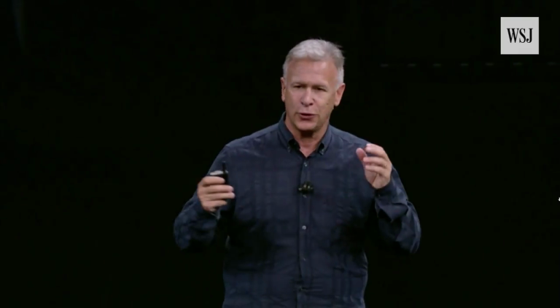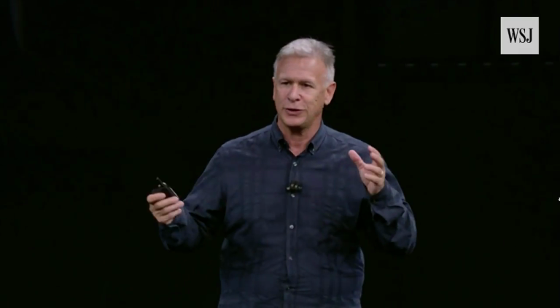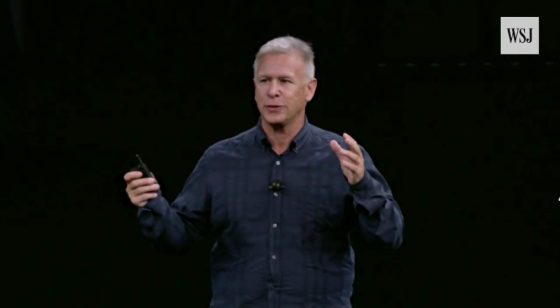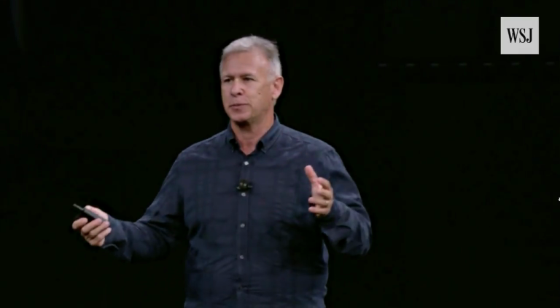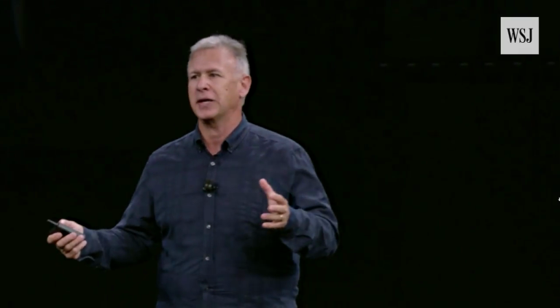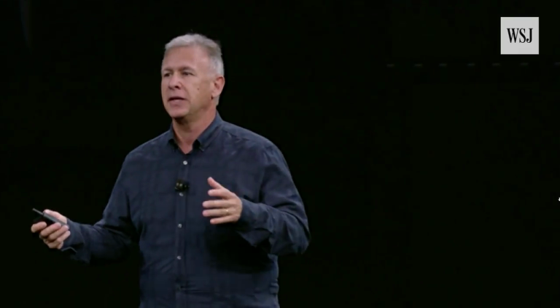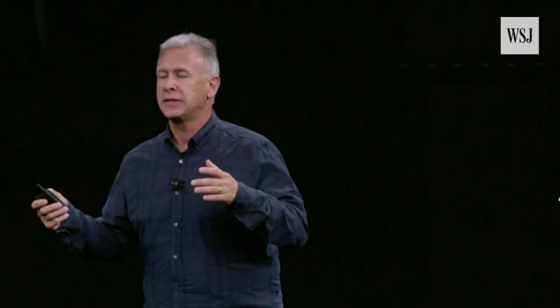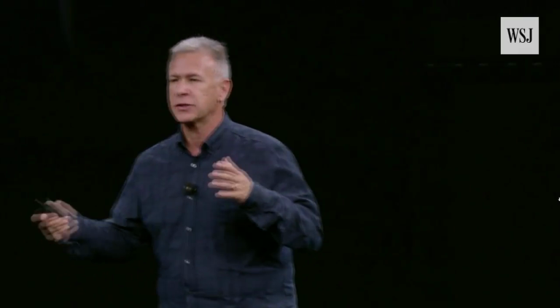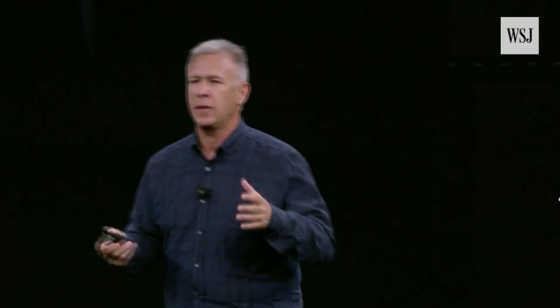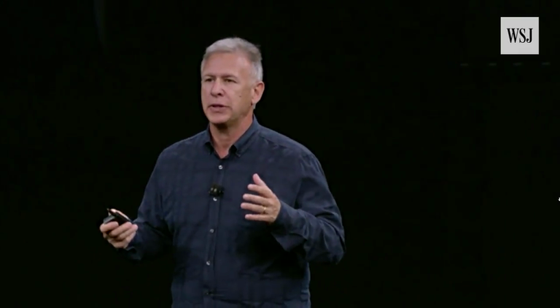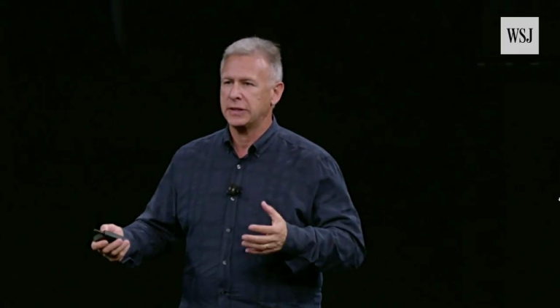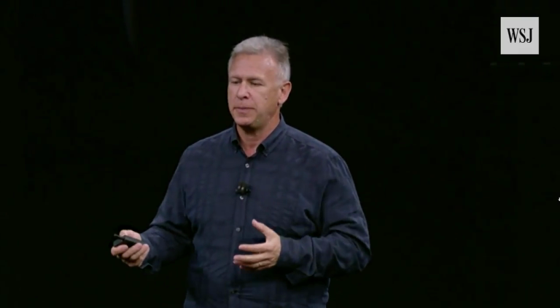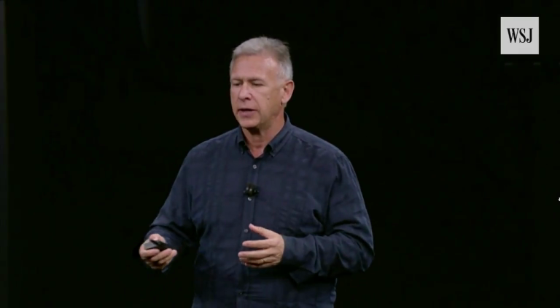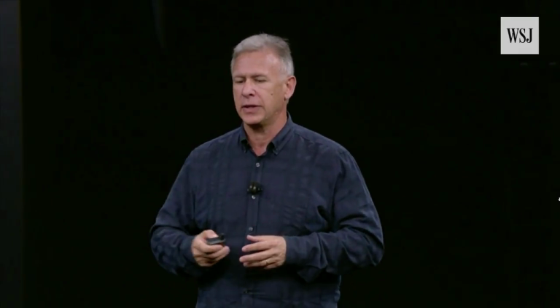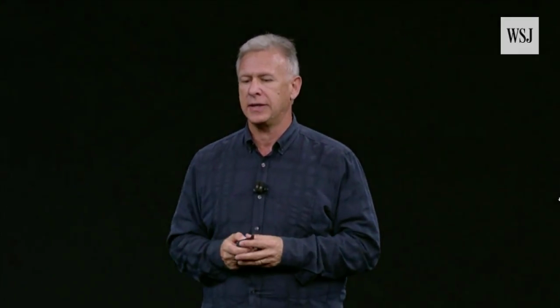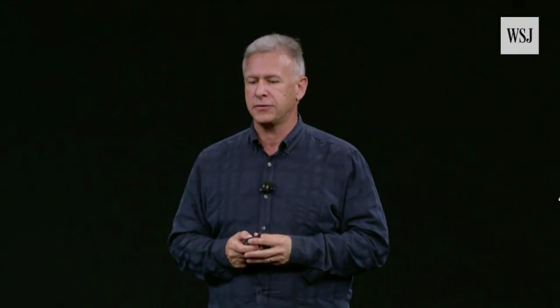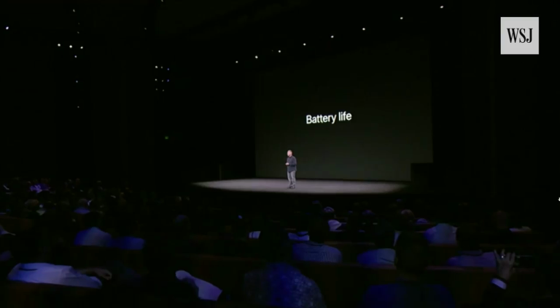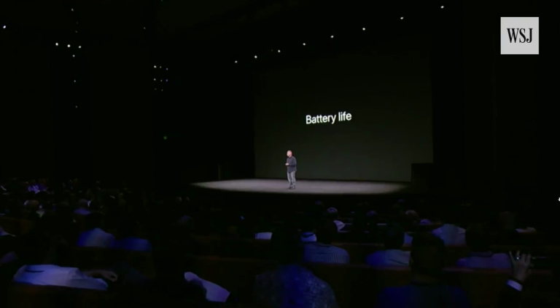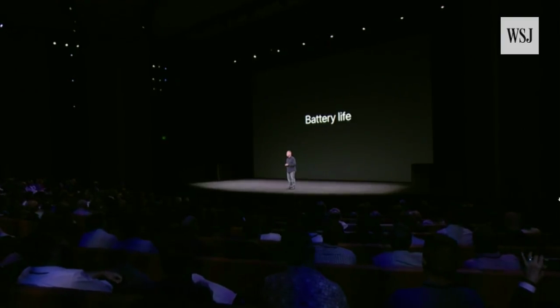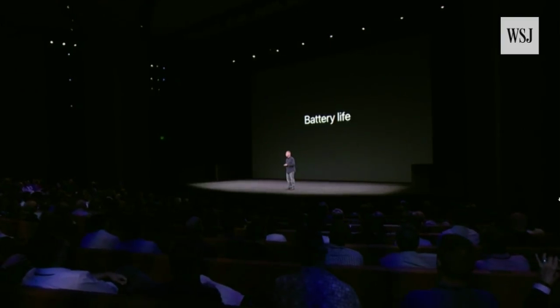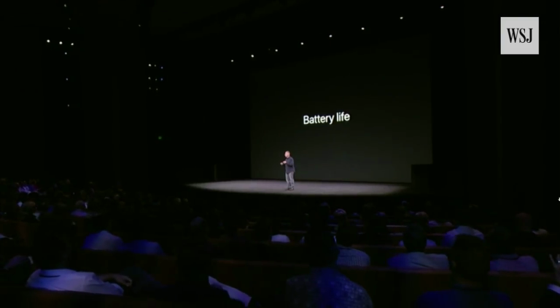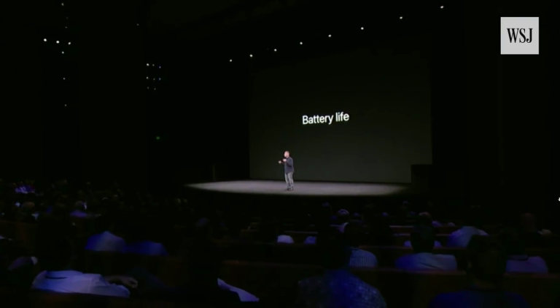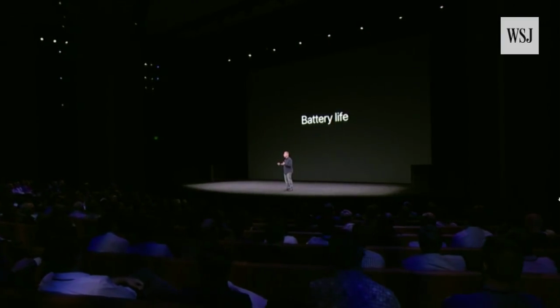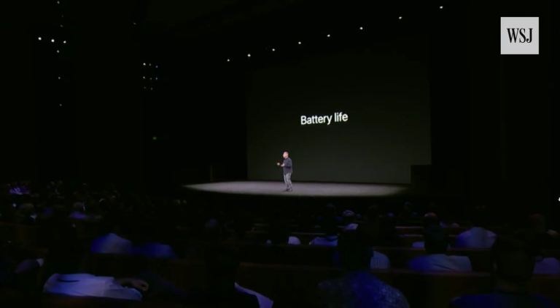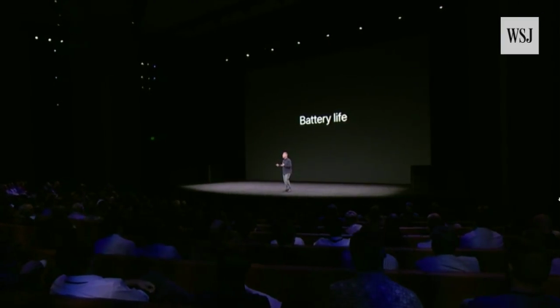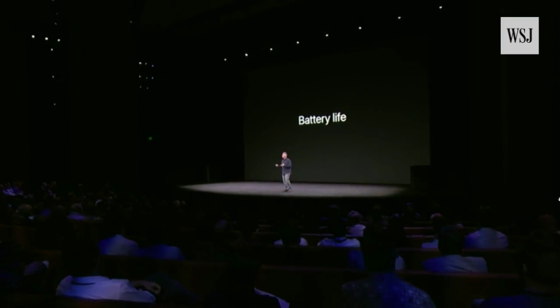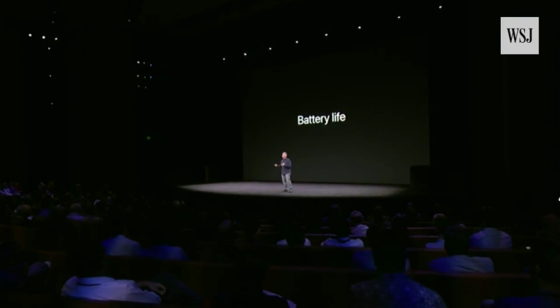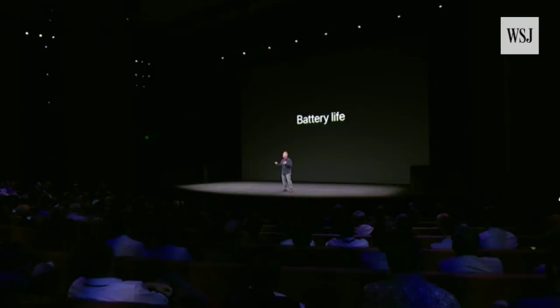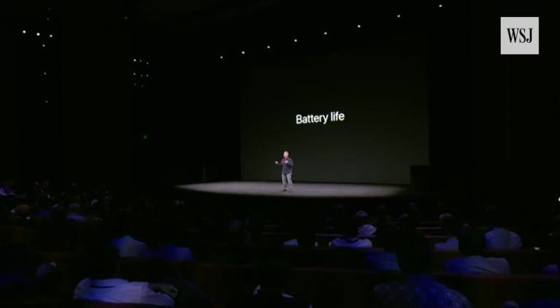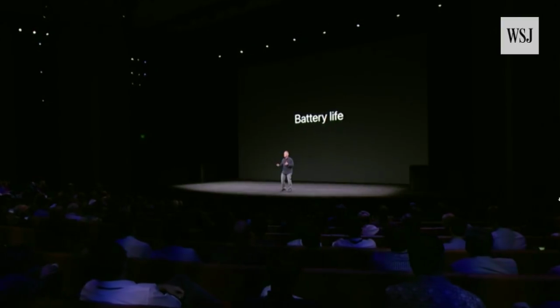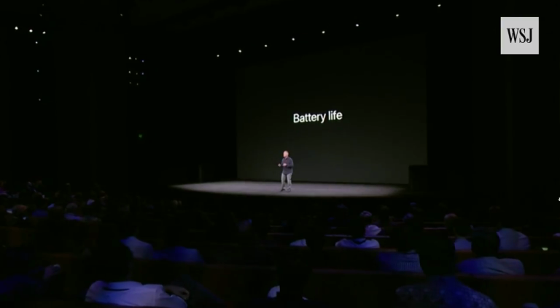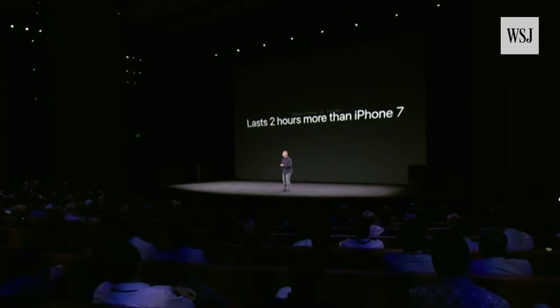All this performance, I'm sure as you expect, does come with a hit to battery life. So I think it's important to tell you that we've increased it.